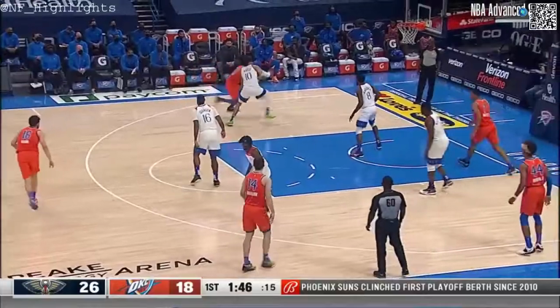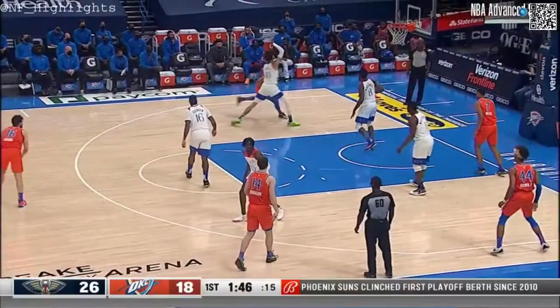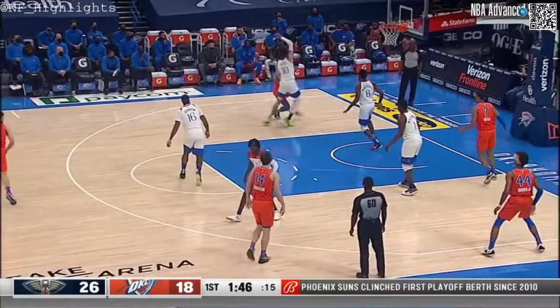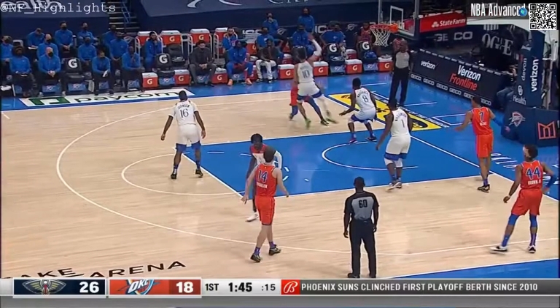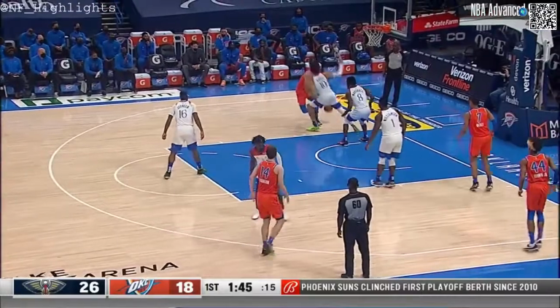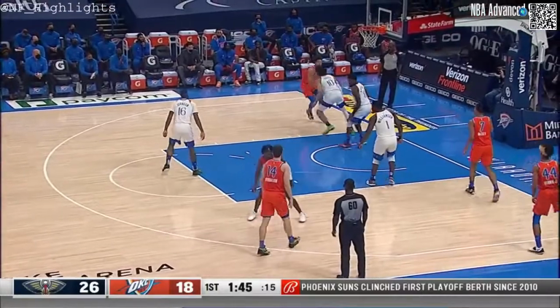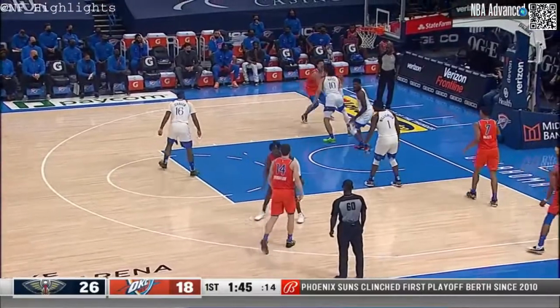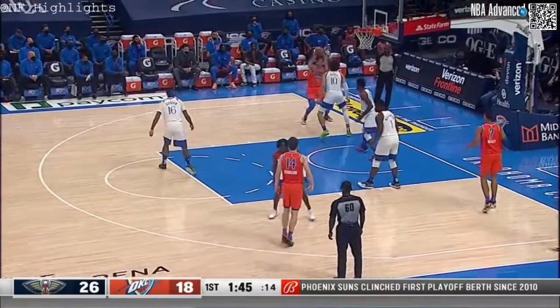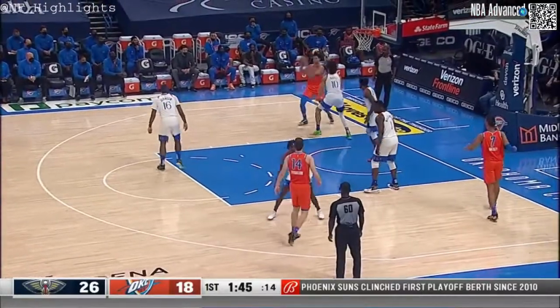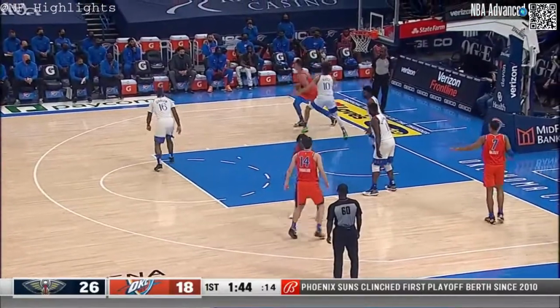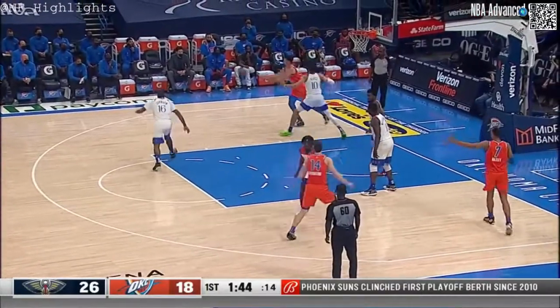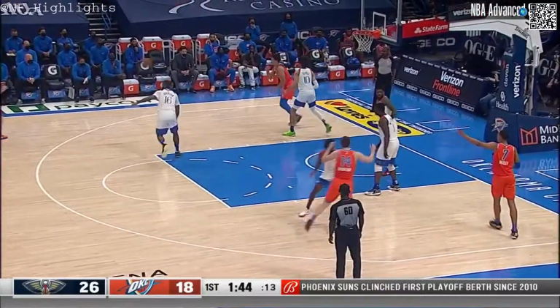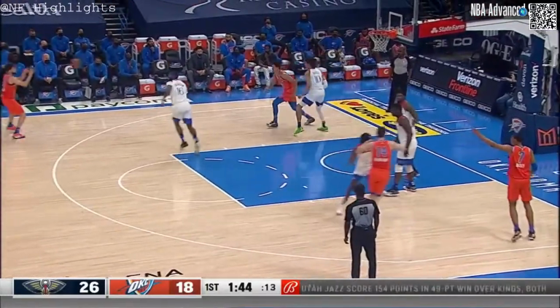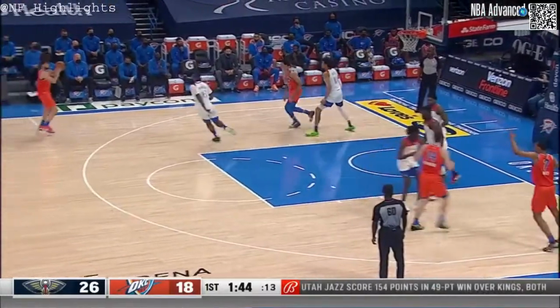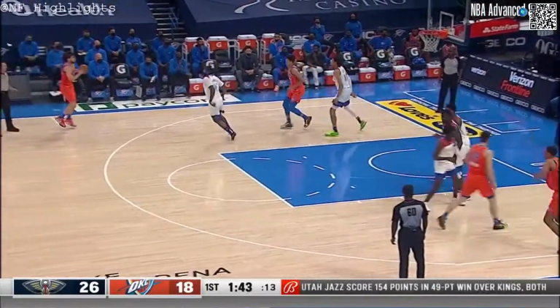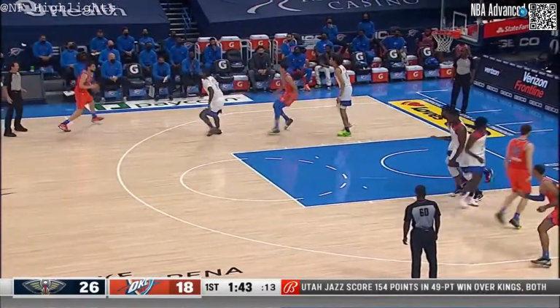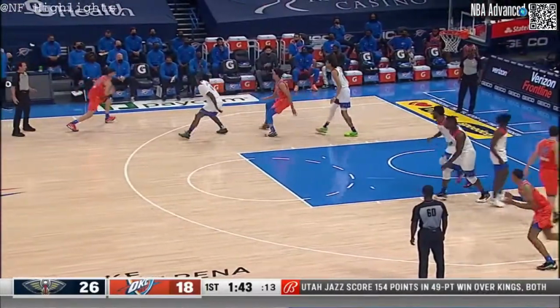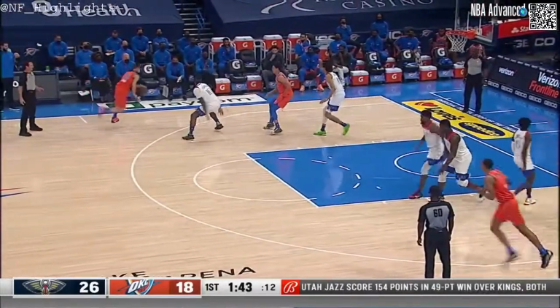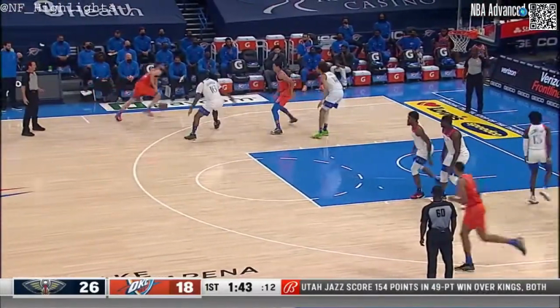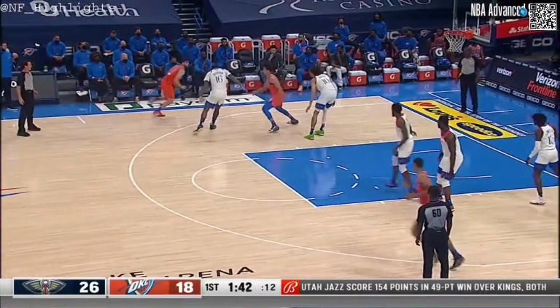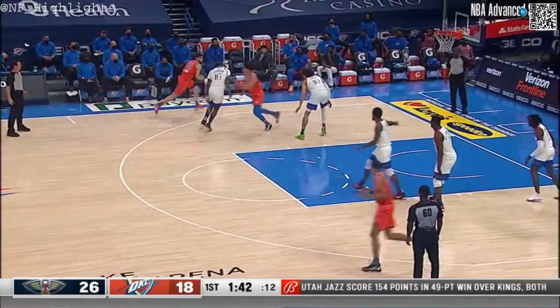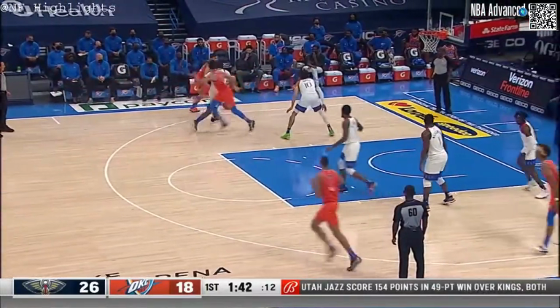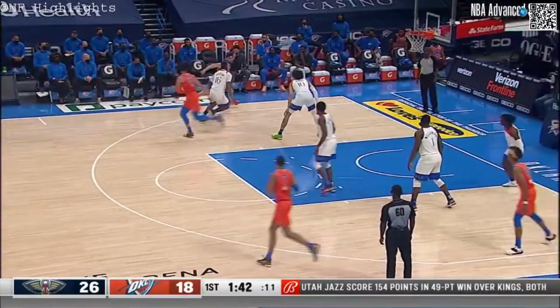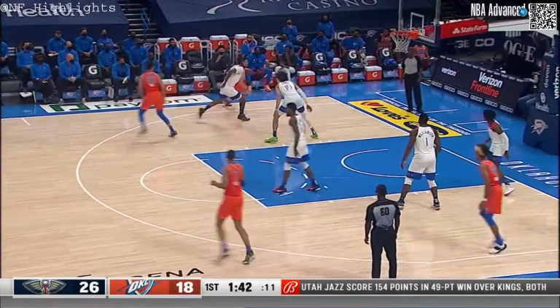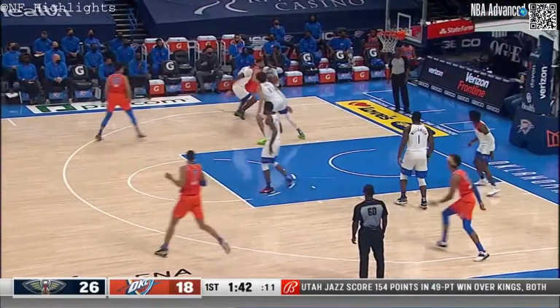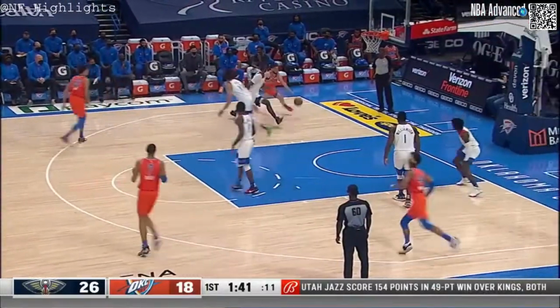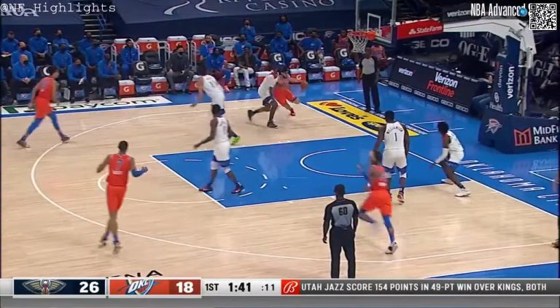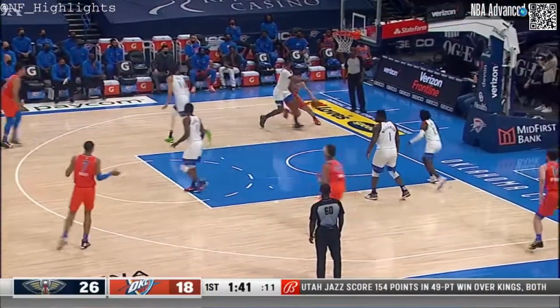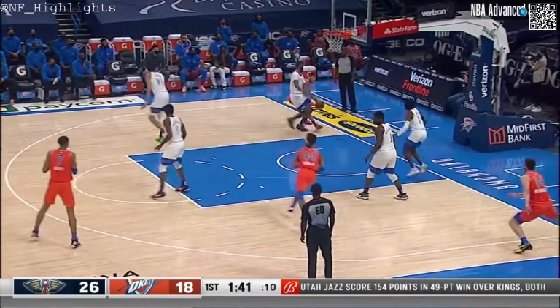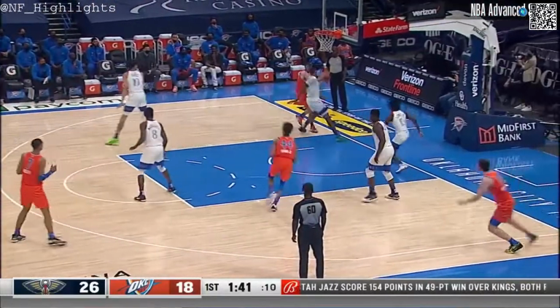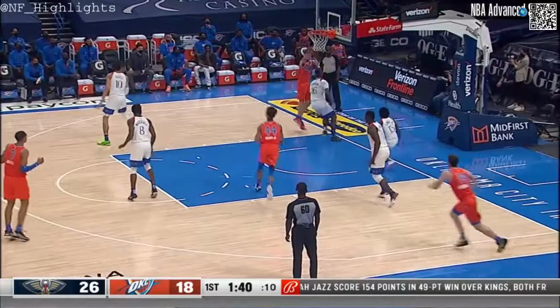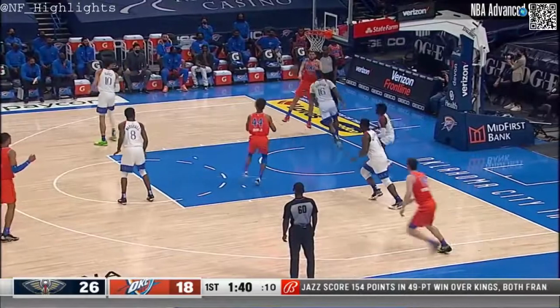The skill set, the body type — and he's also got good speed too for his size as well.